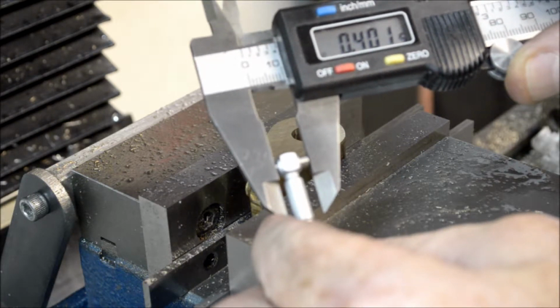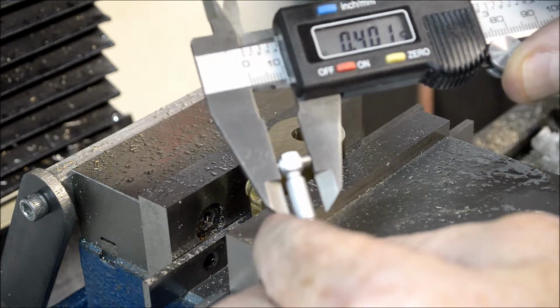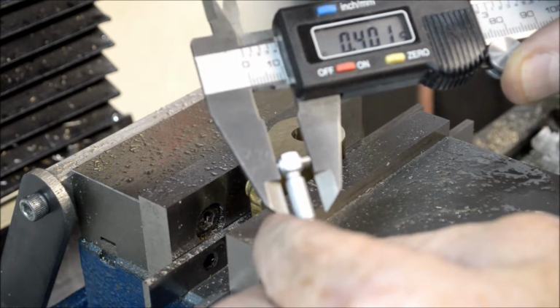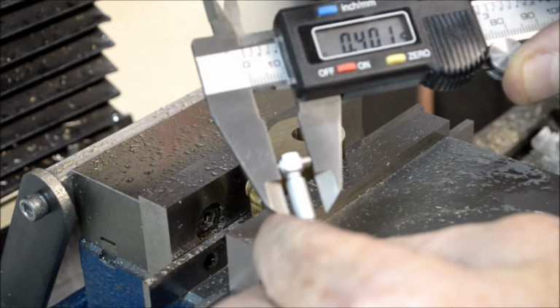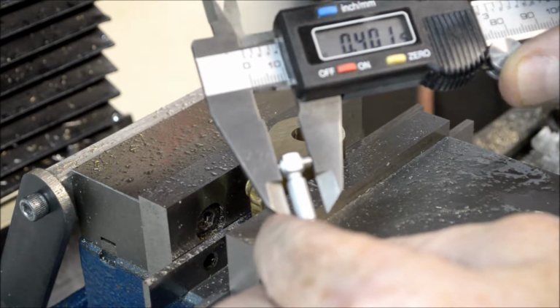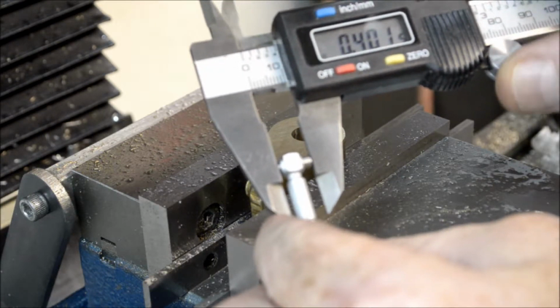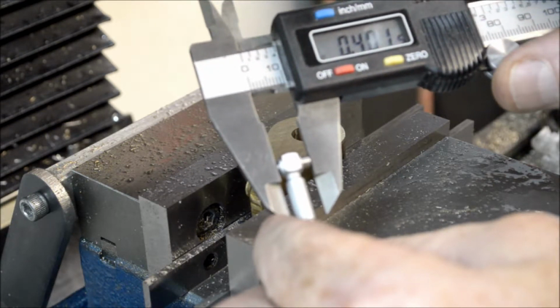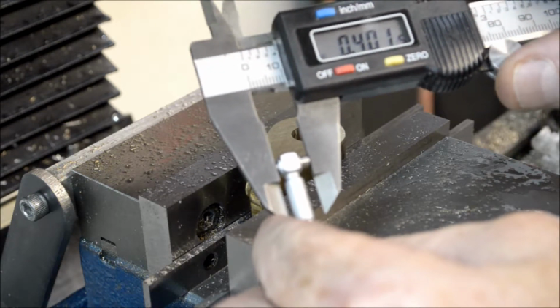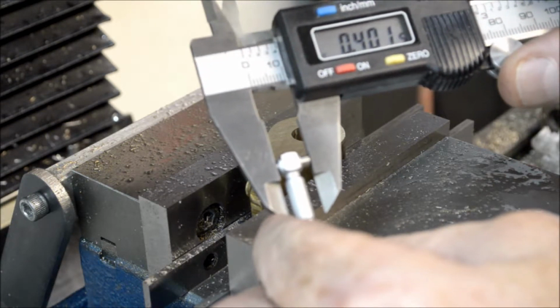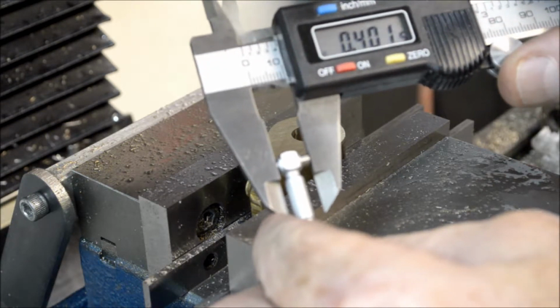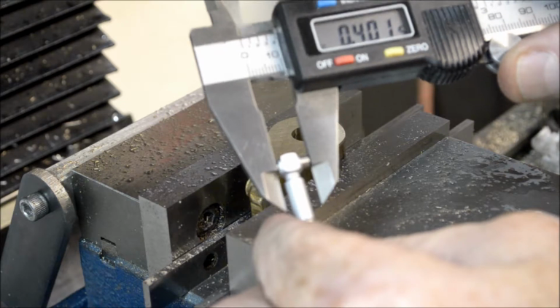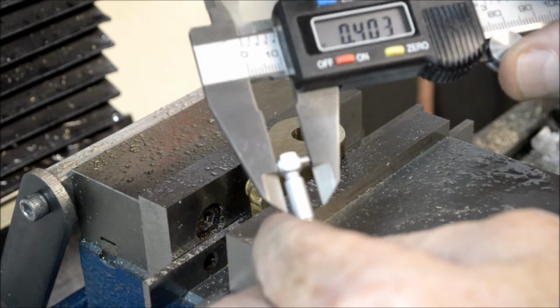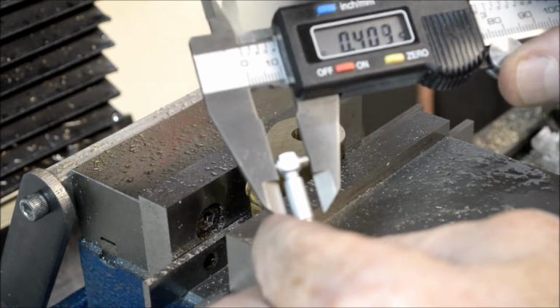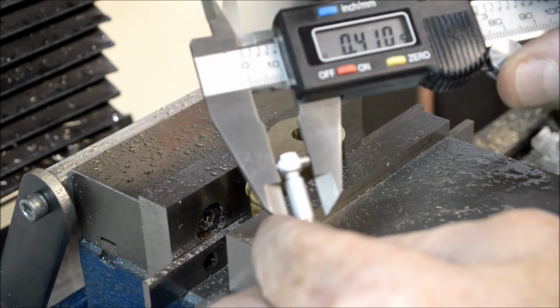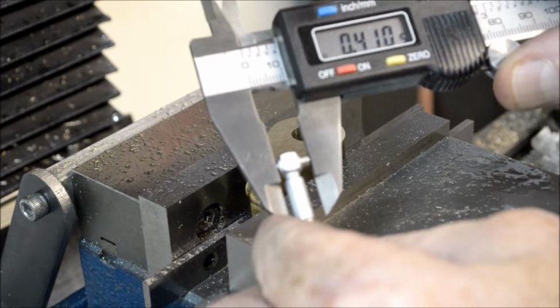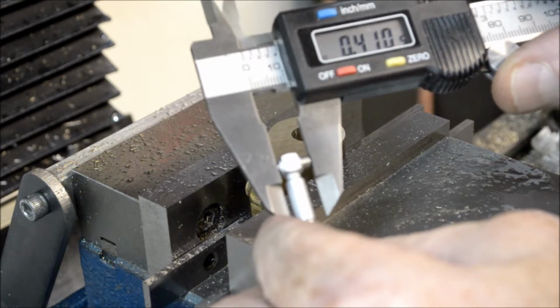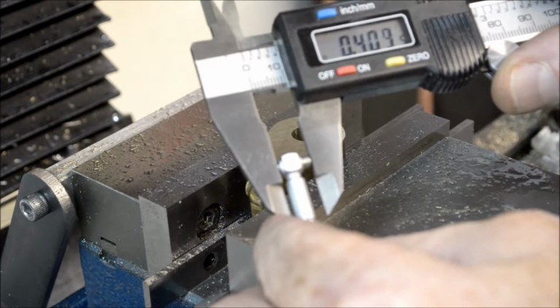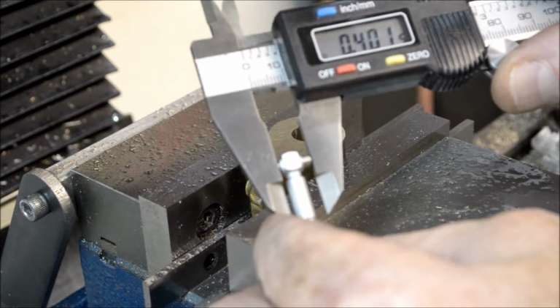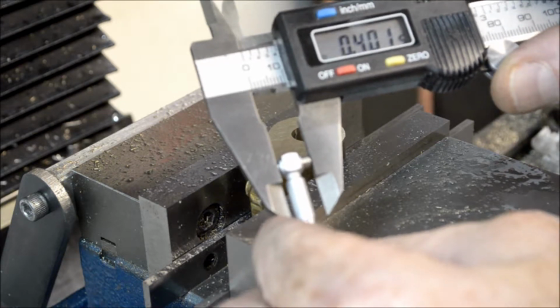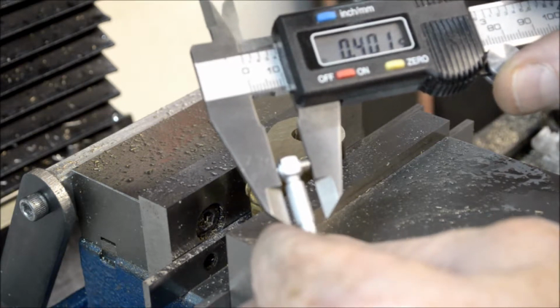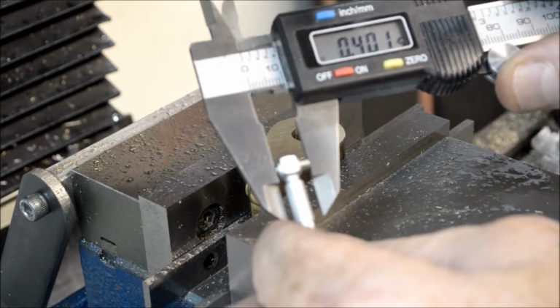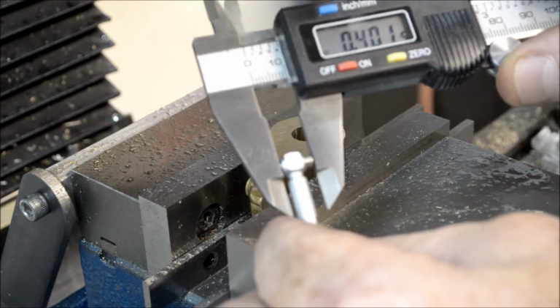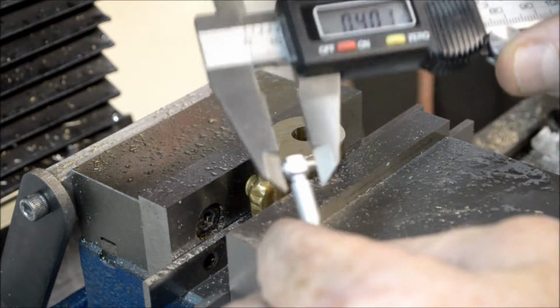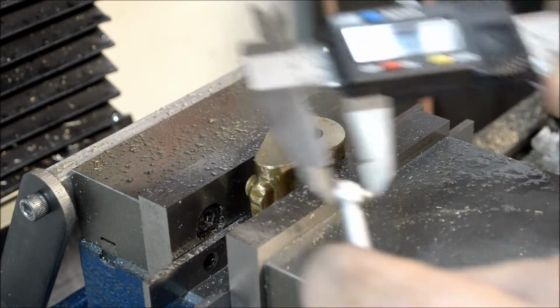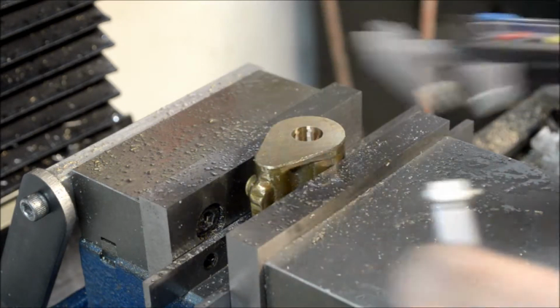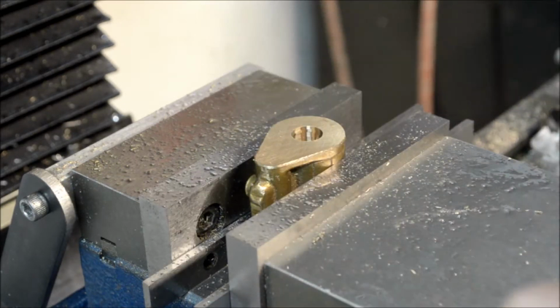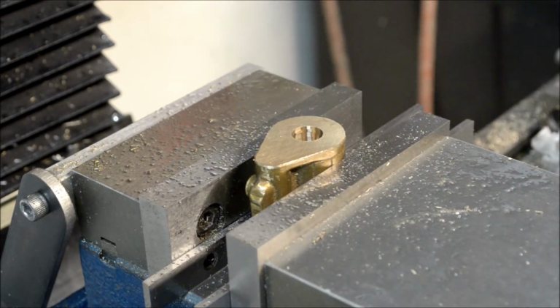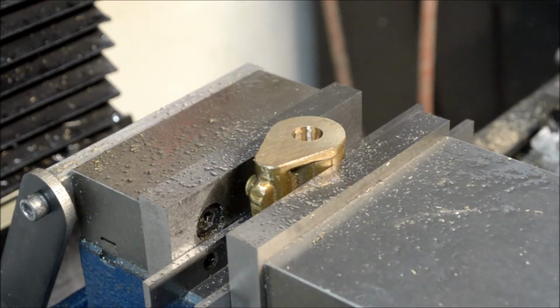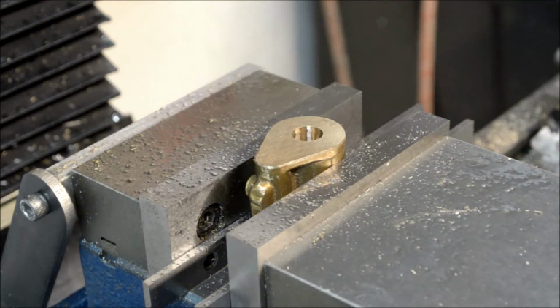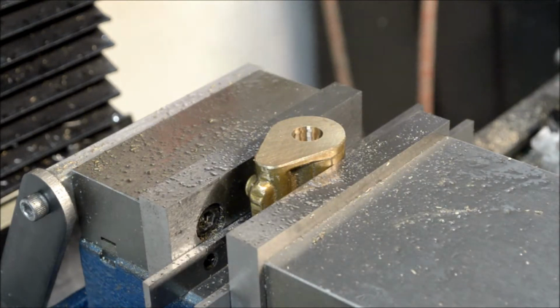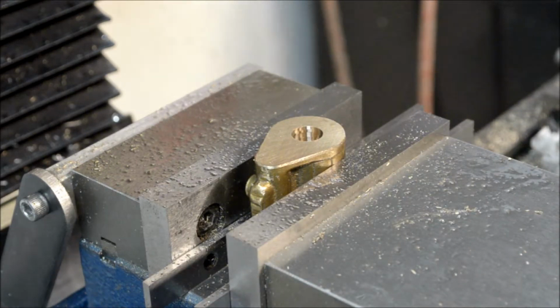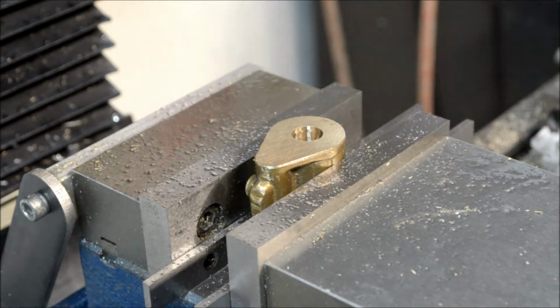We've got almost another 100 thousandths to go, so it's going to be a little while.